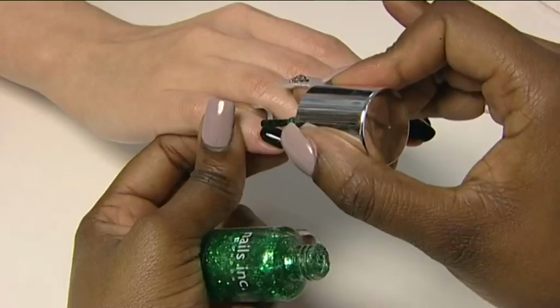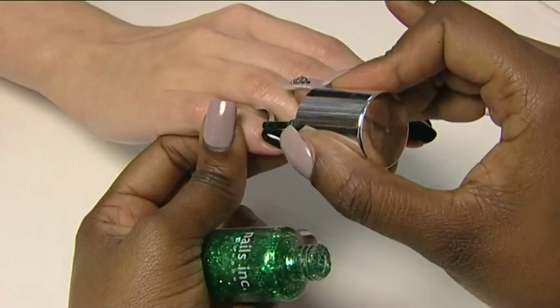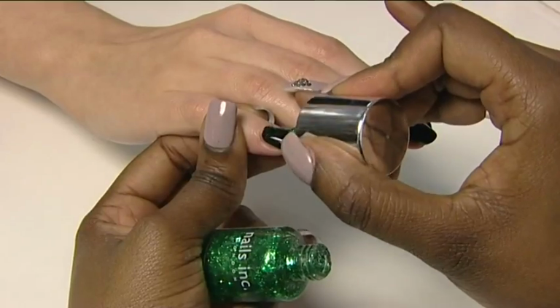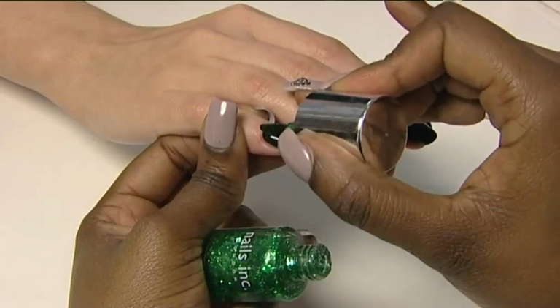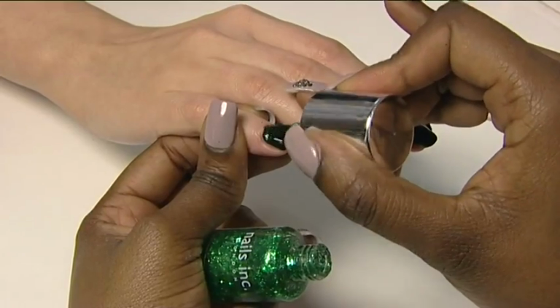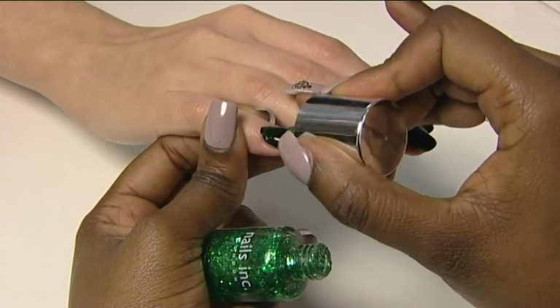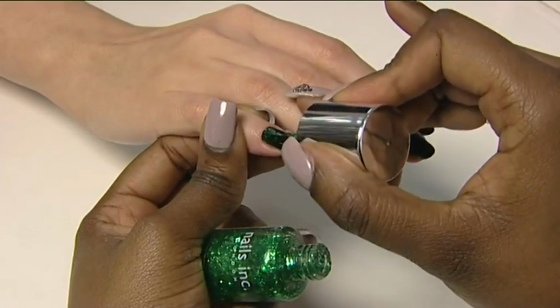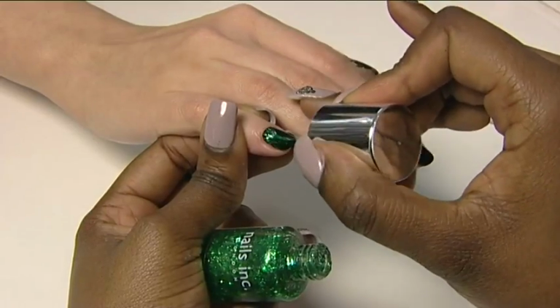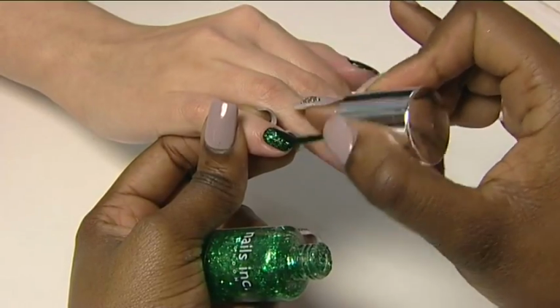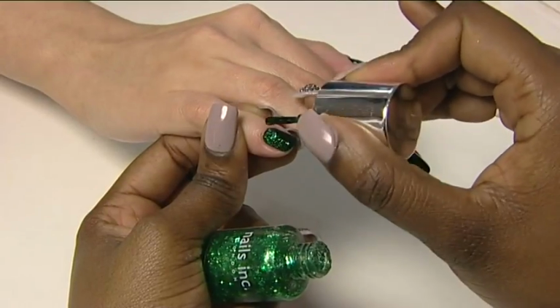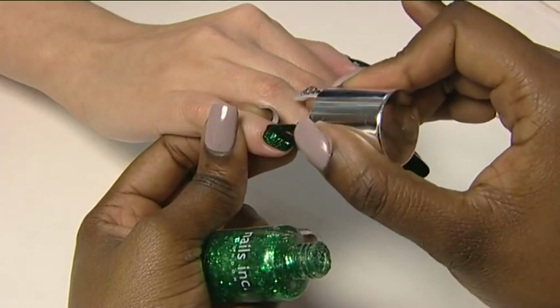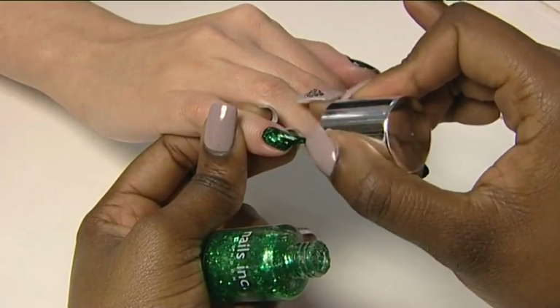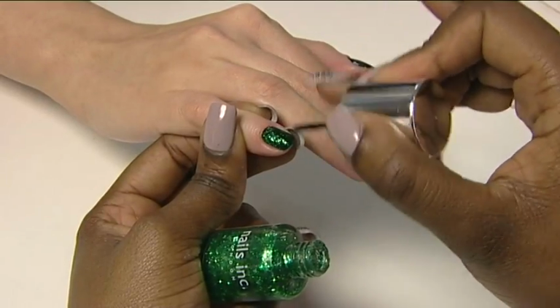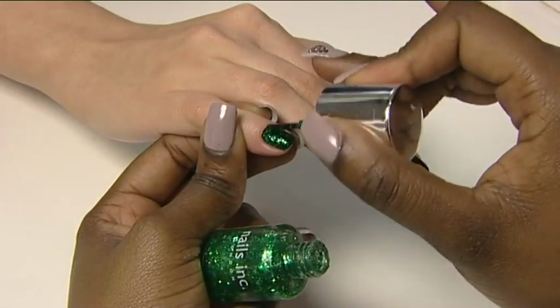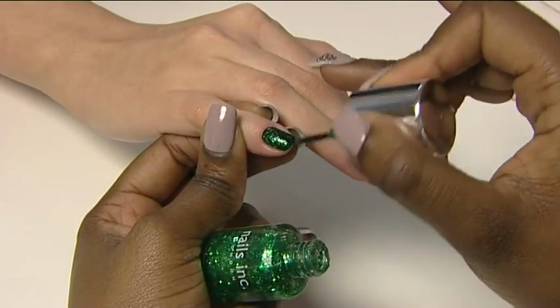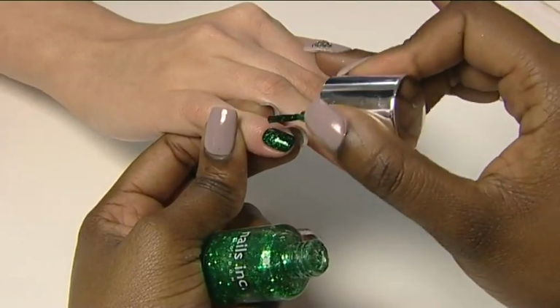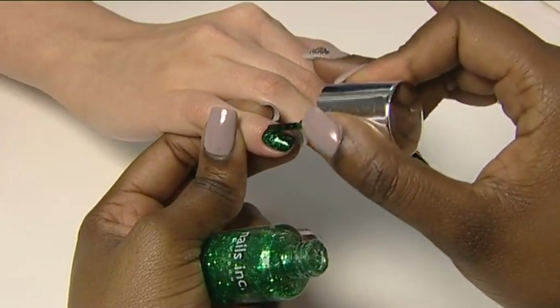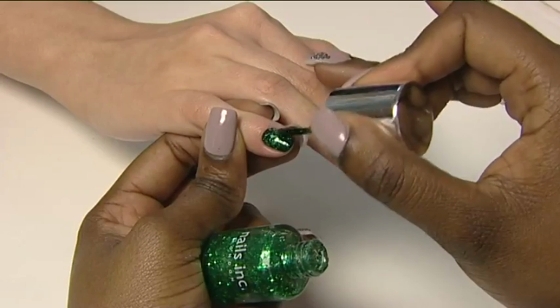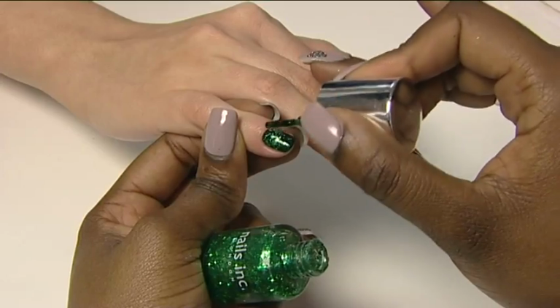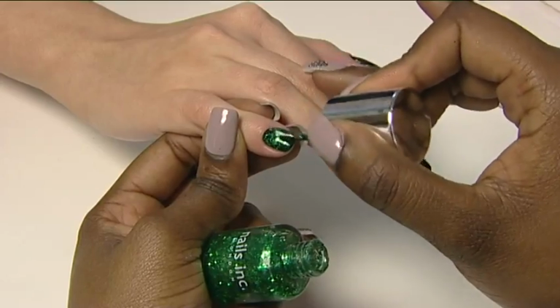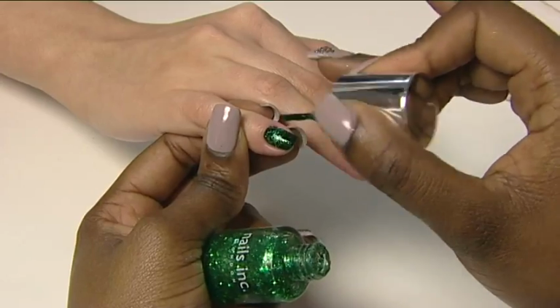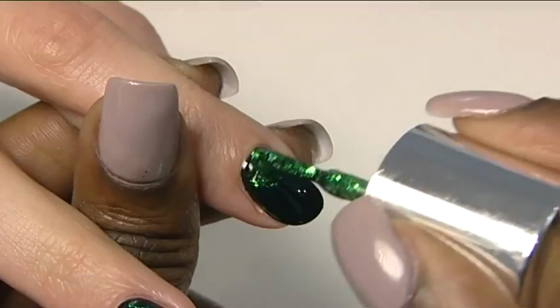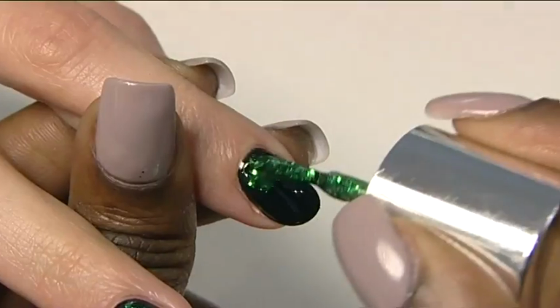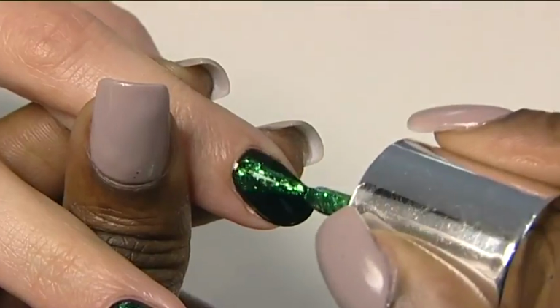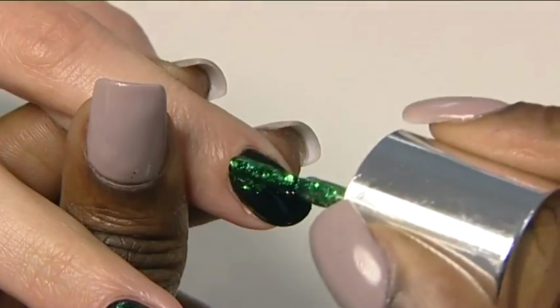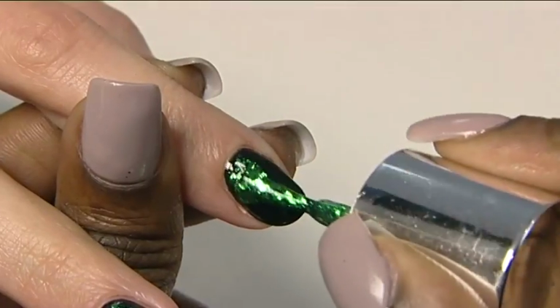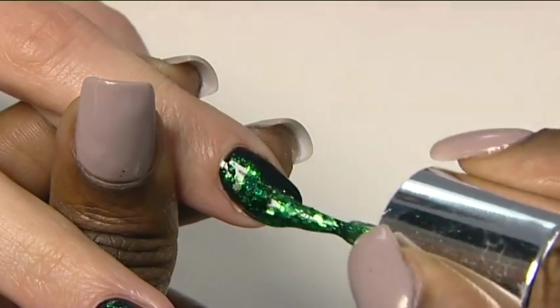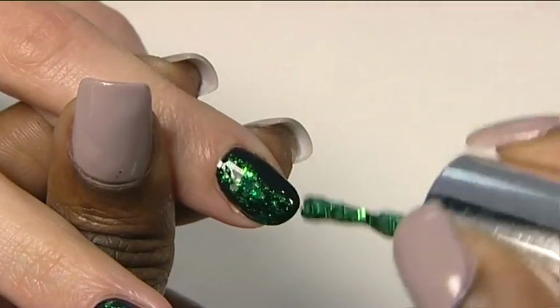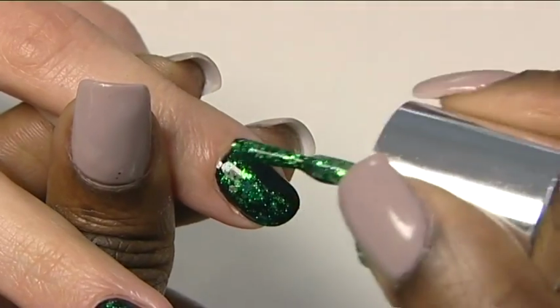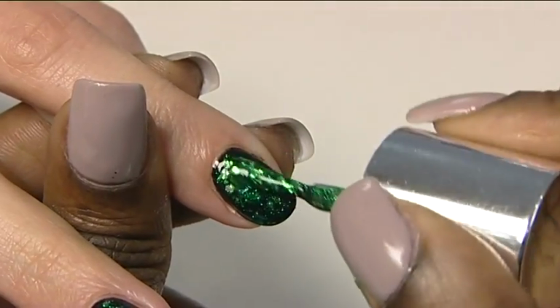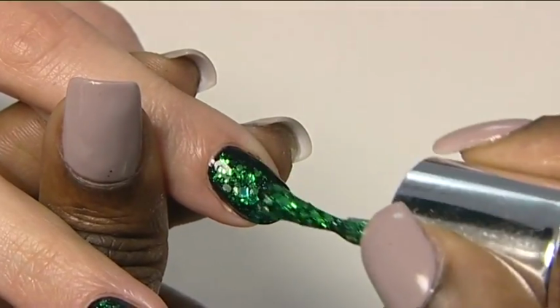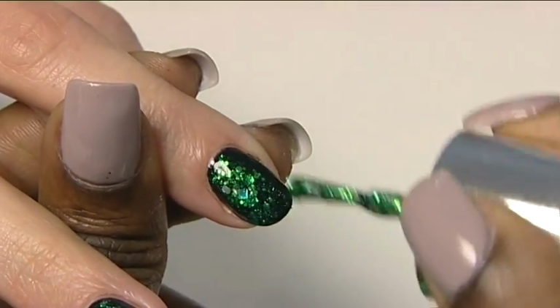Then apply one to two coats of your chosen nail jewellery over the top and finish with one coat of Caviar Top Coat.